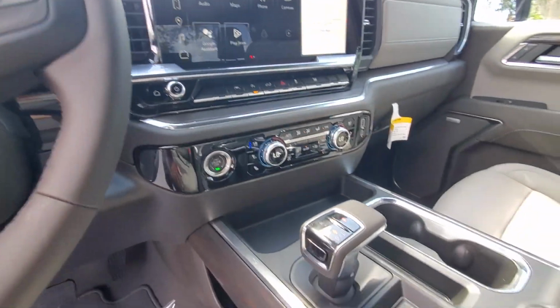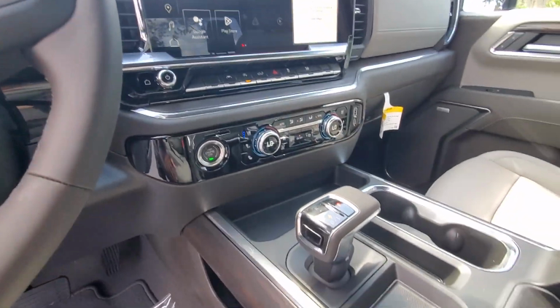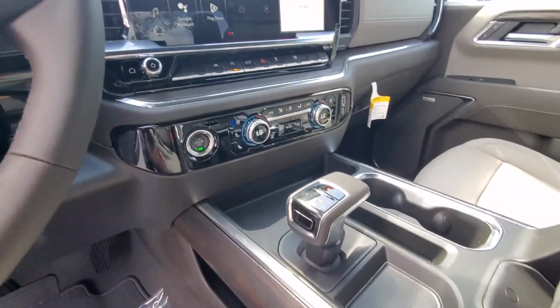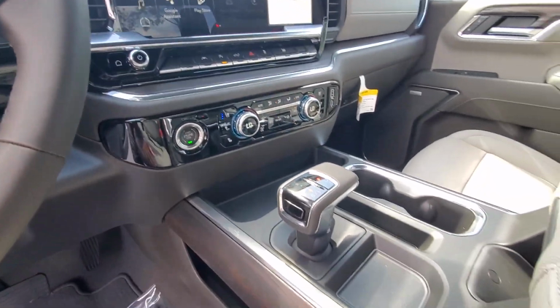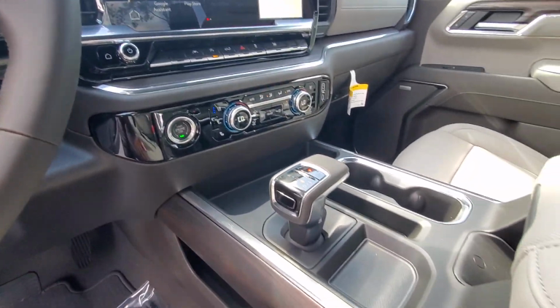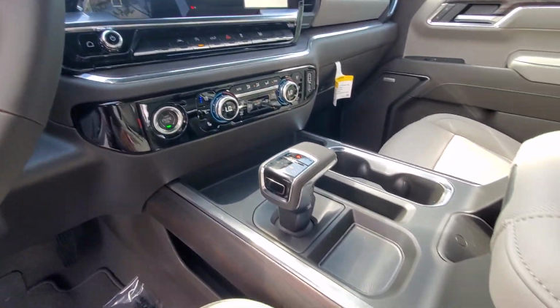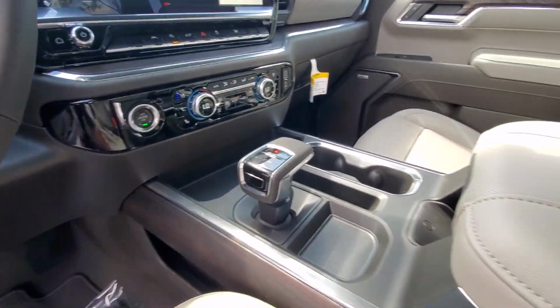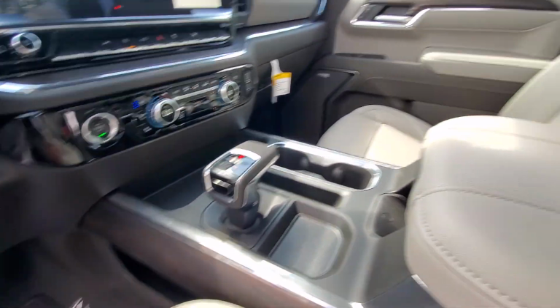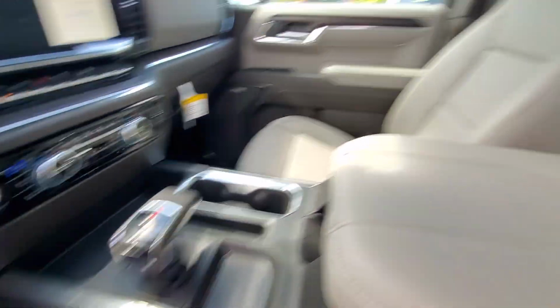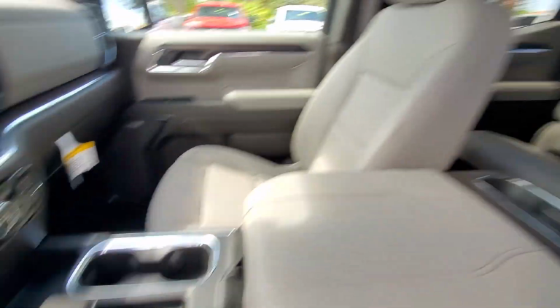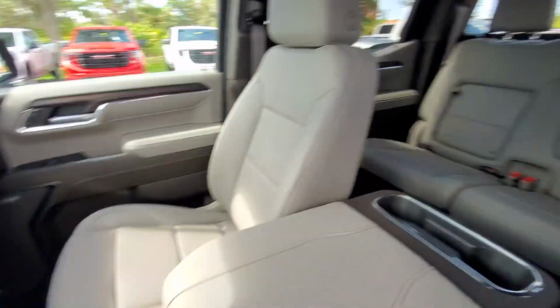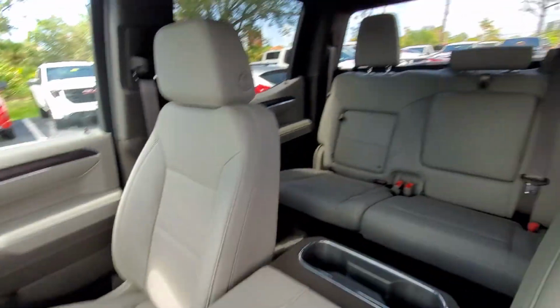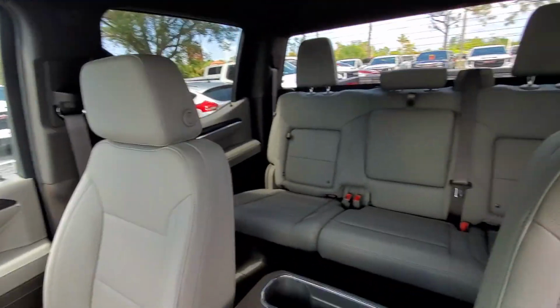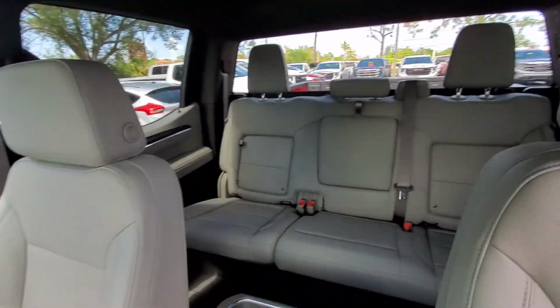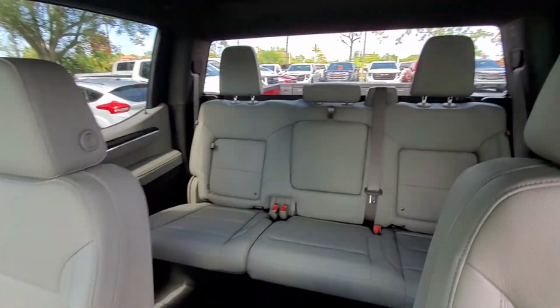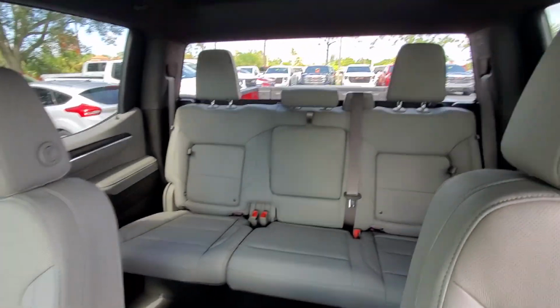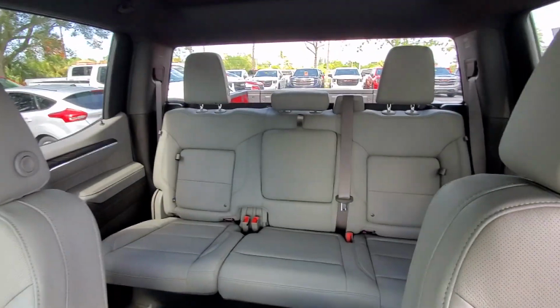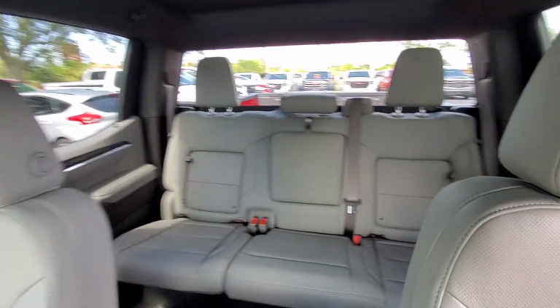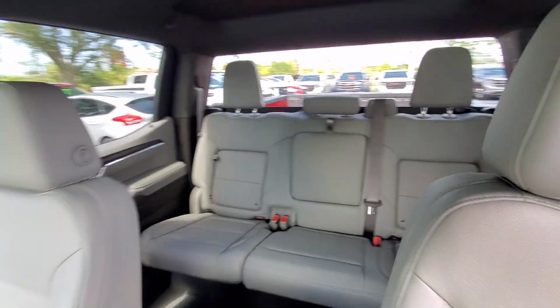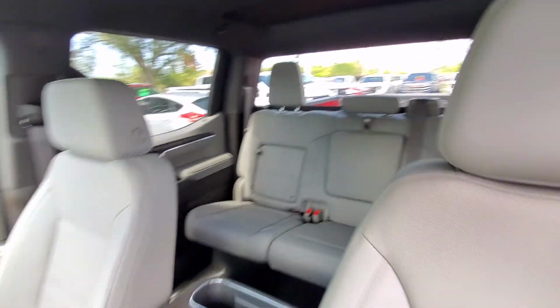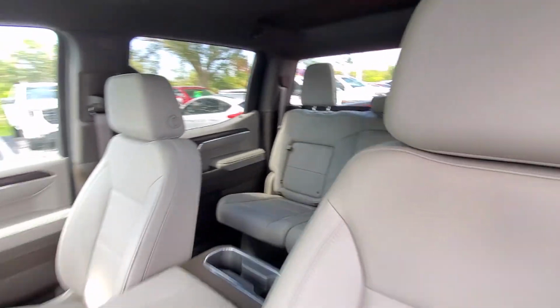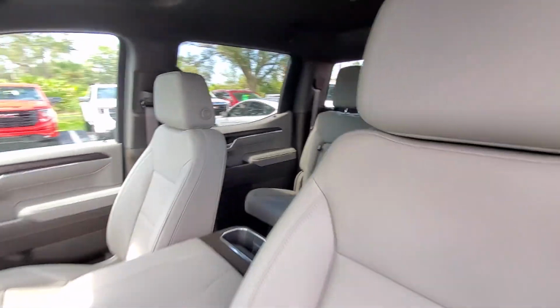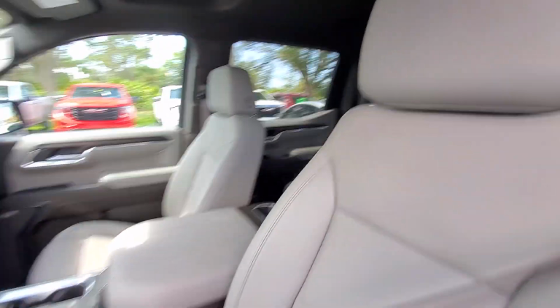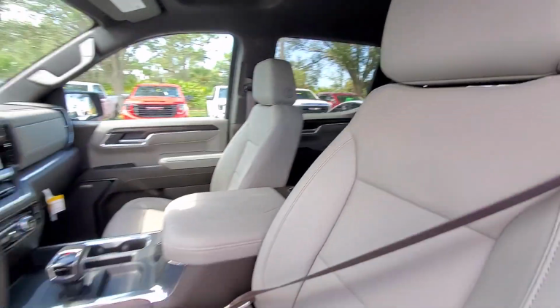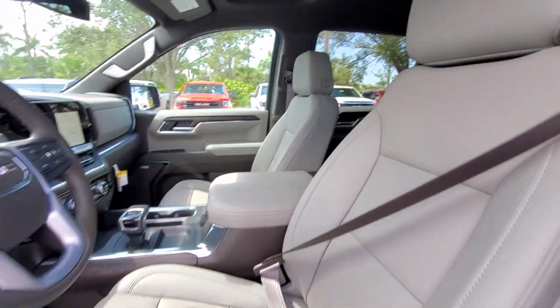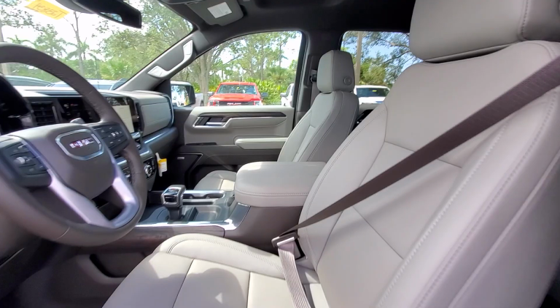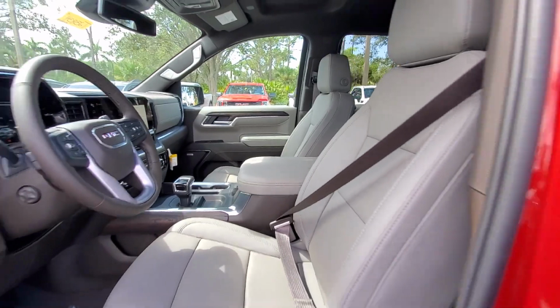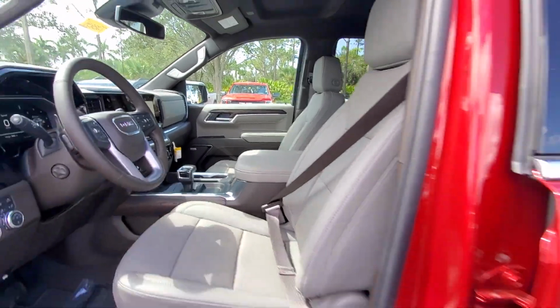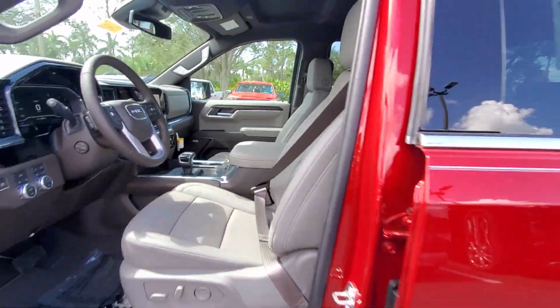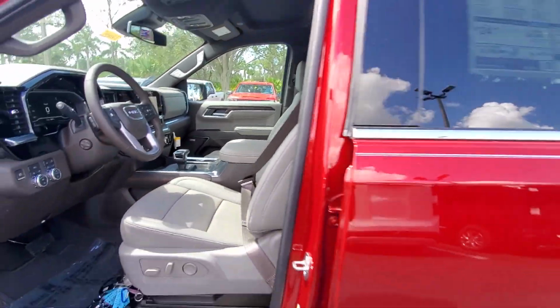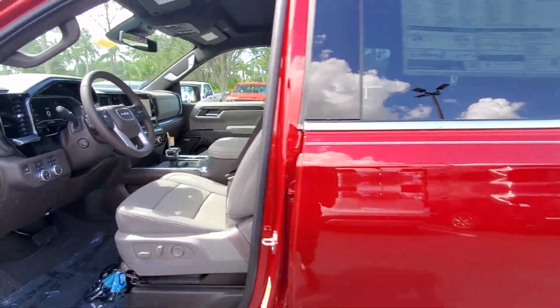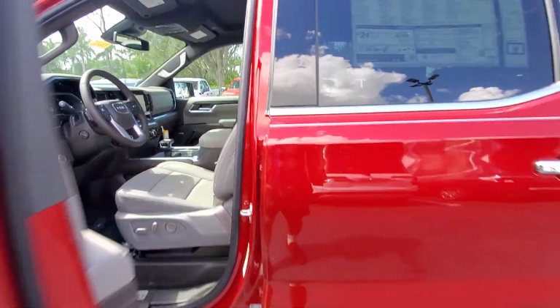Keyless entry, heated driver's seat, fog lamps, heated mirrors, and lane keeping assist.